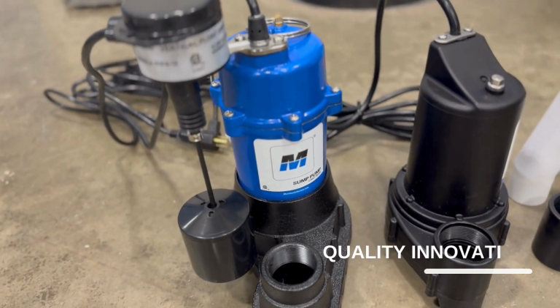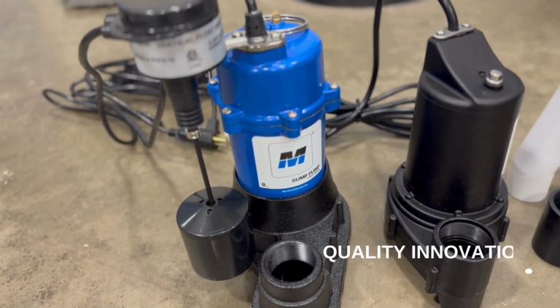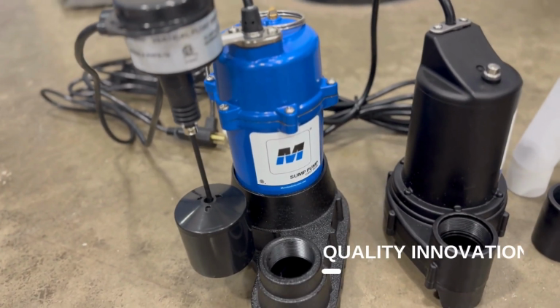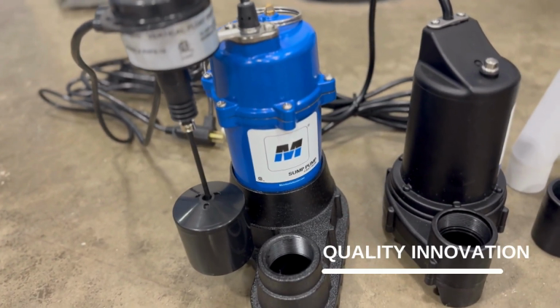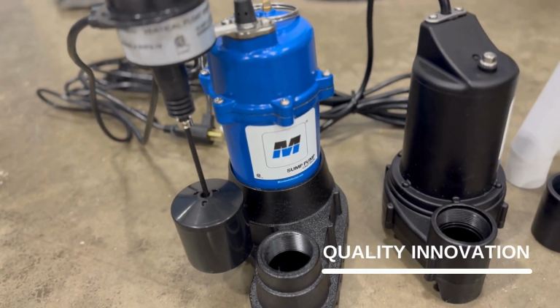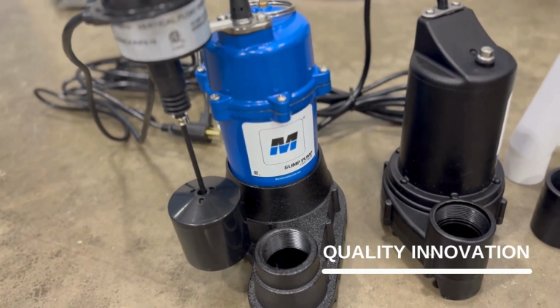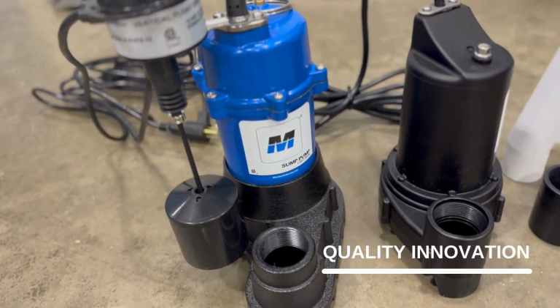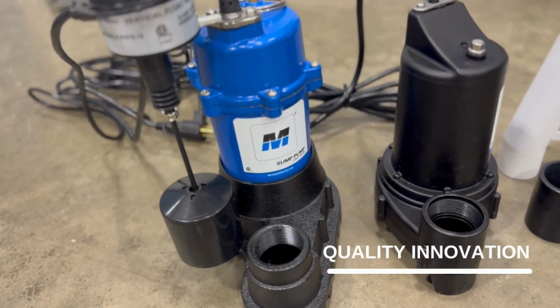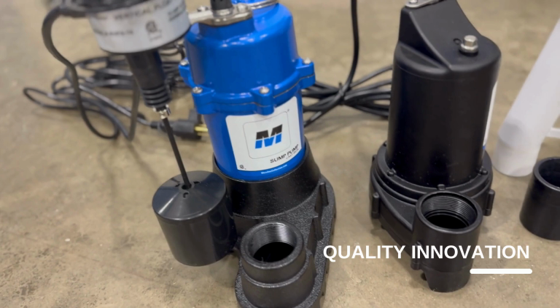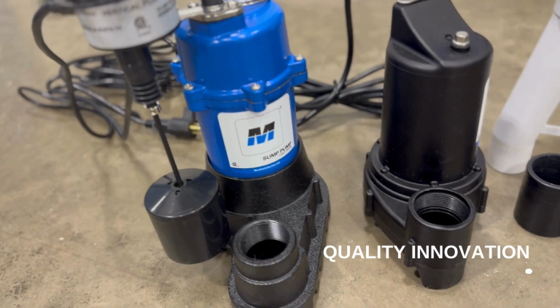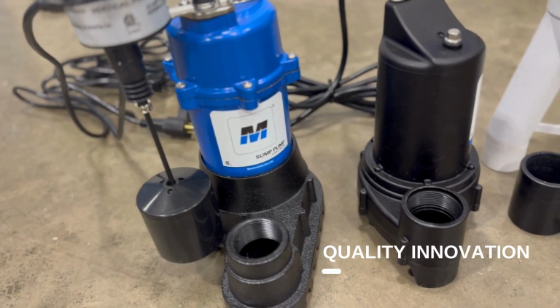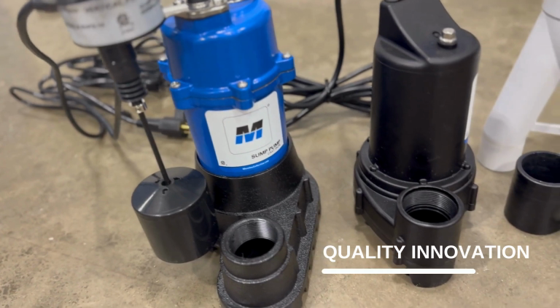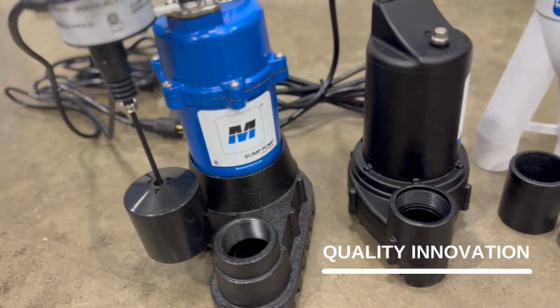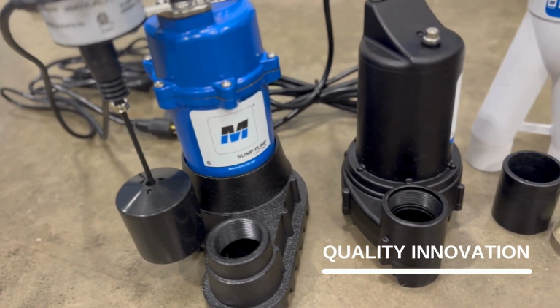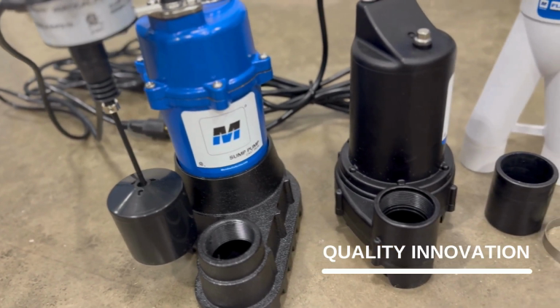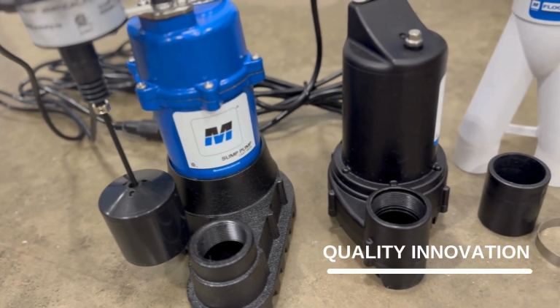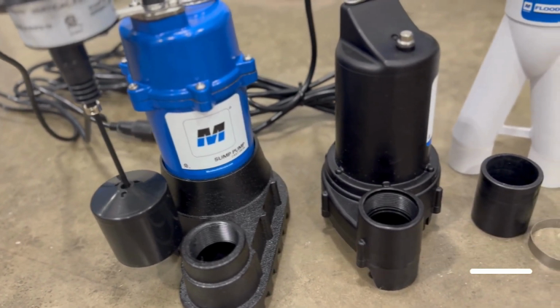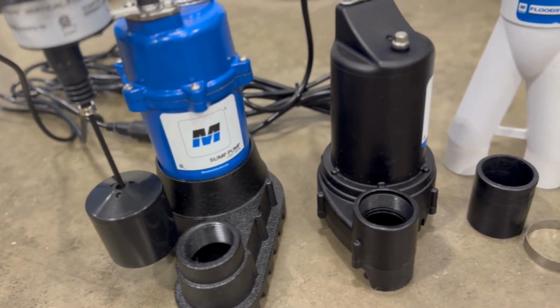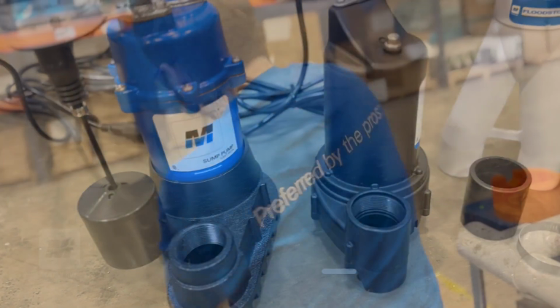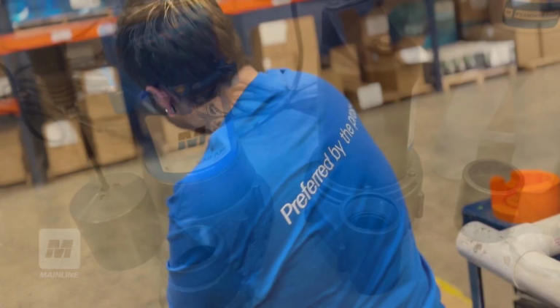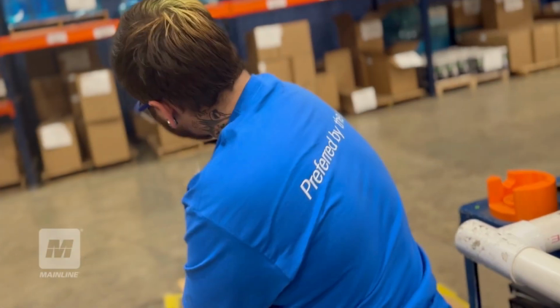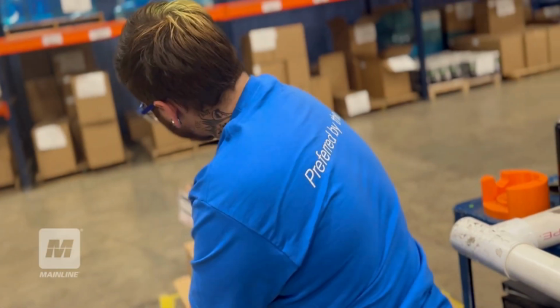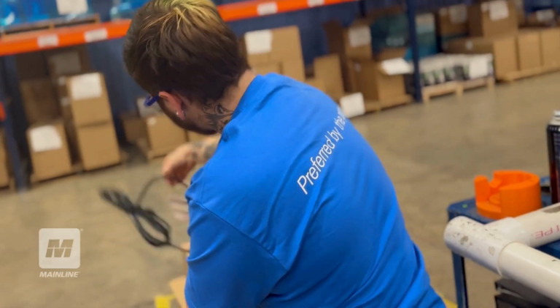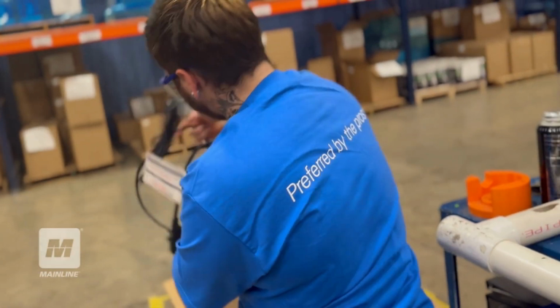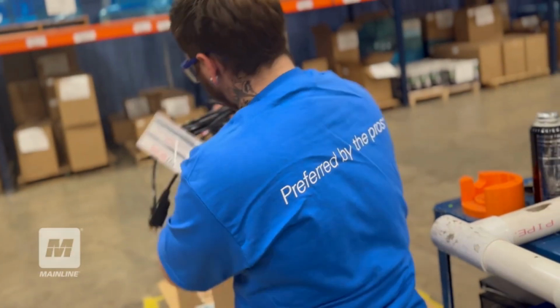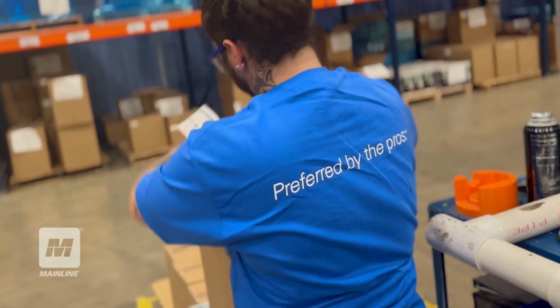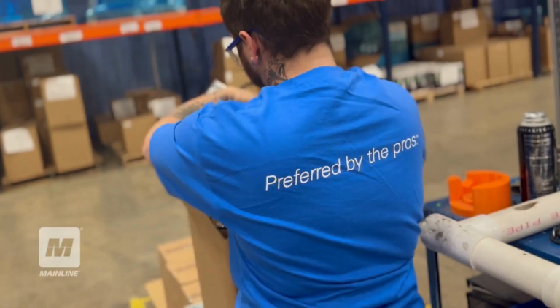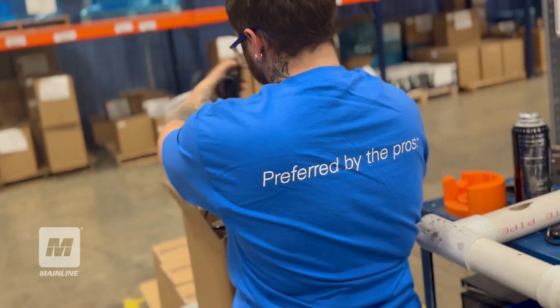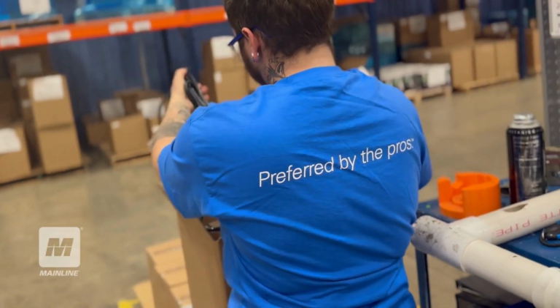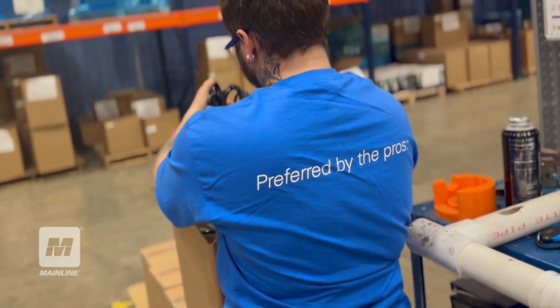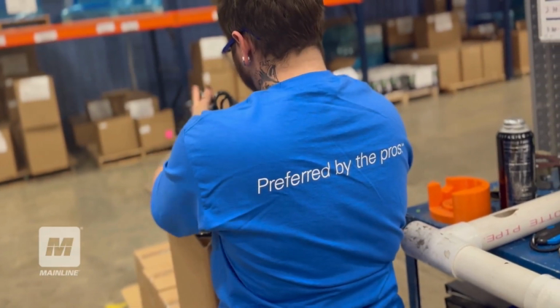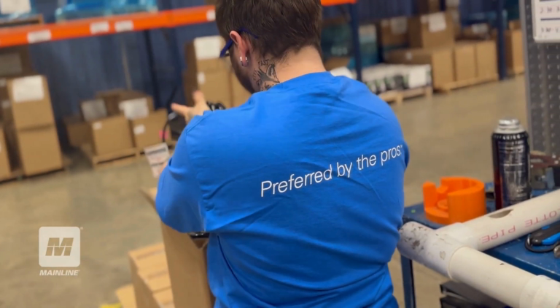Mainline flood stop pumps. More quality innovations from Mainline. Mainline preferred by the pros.